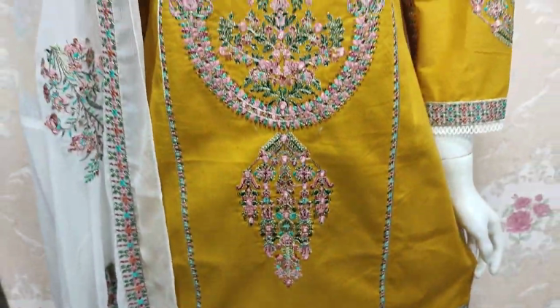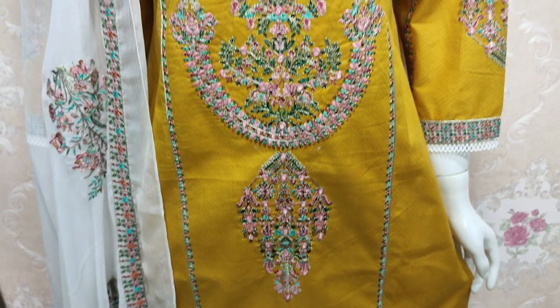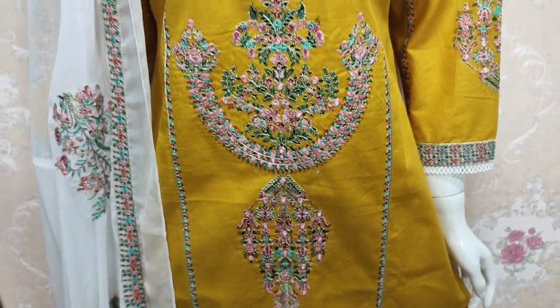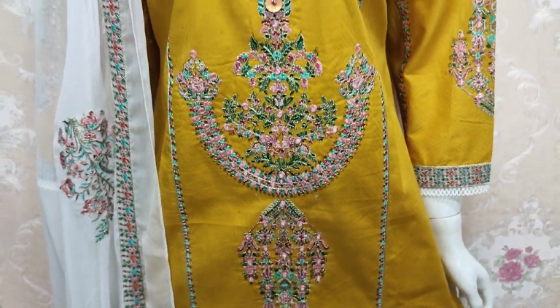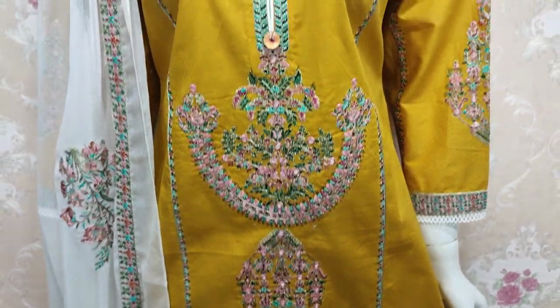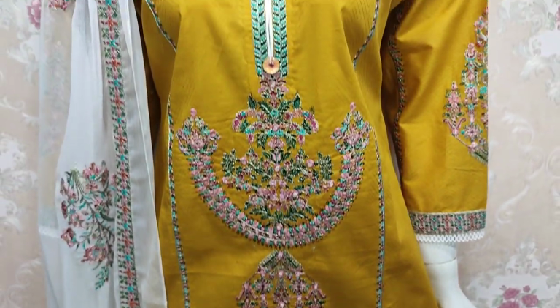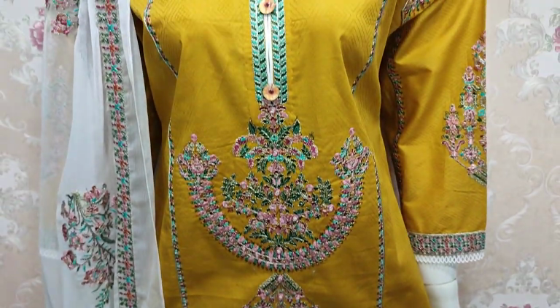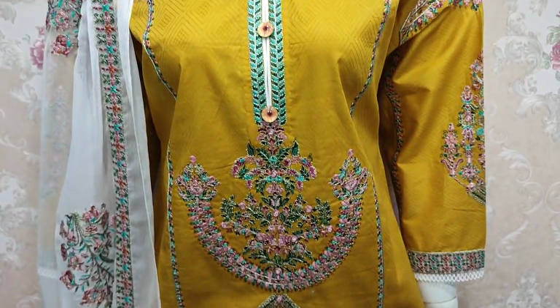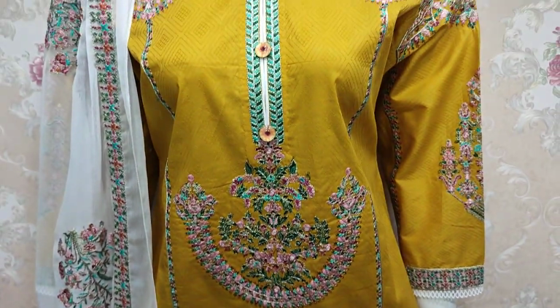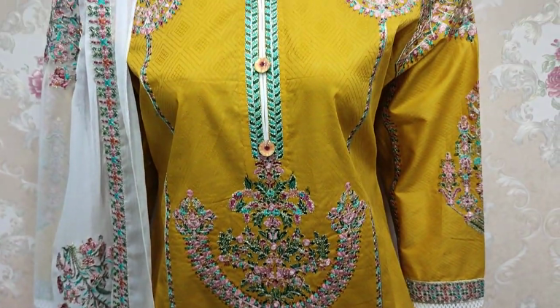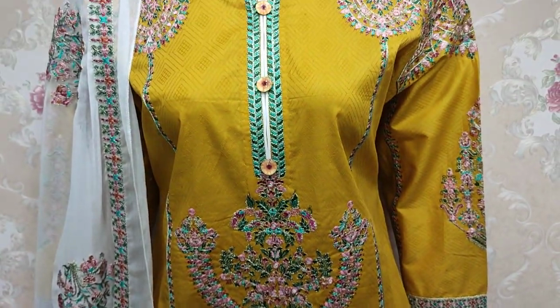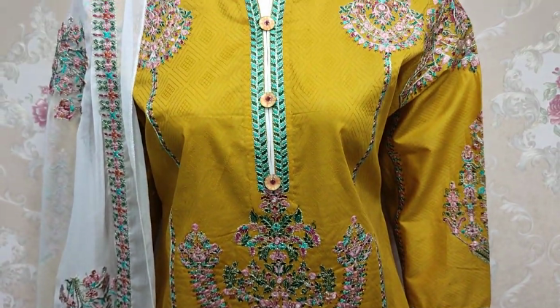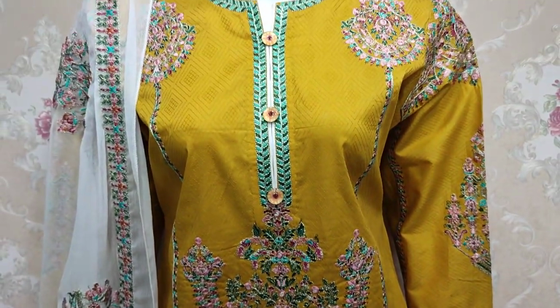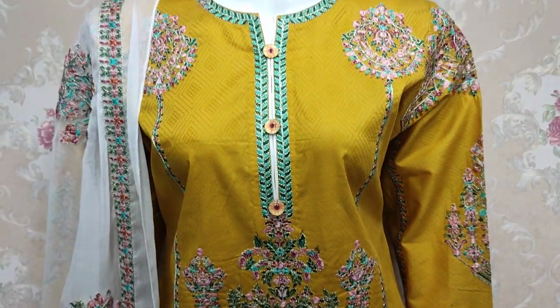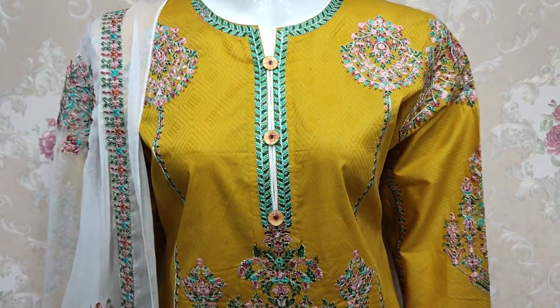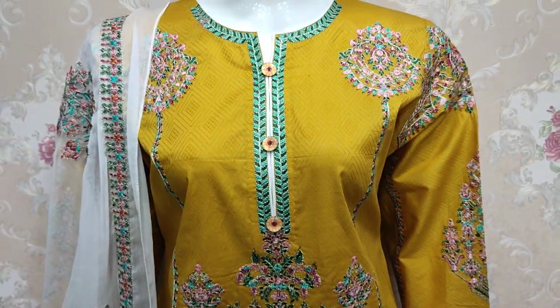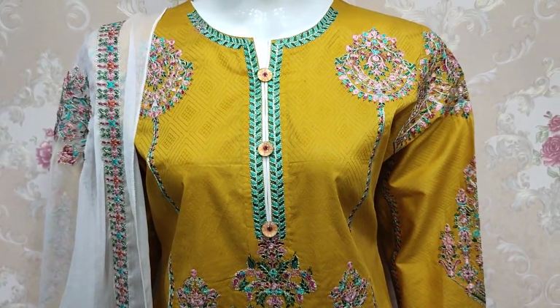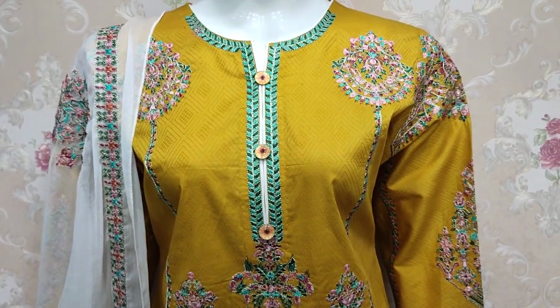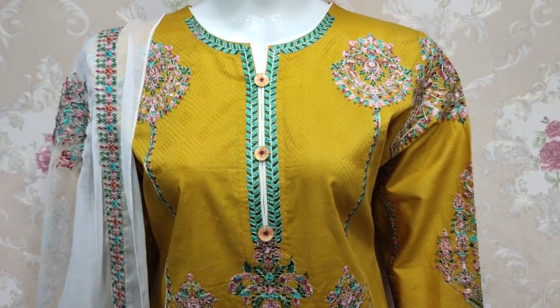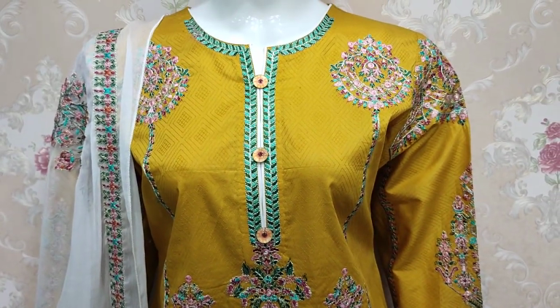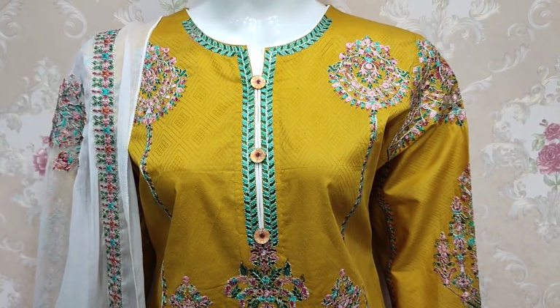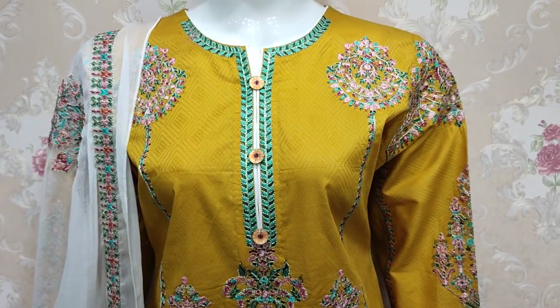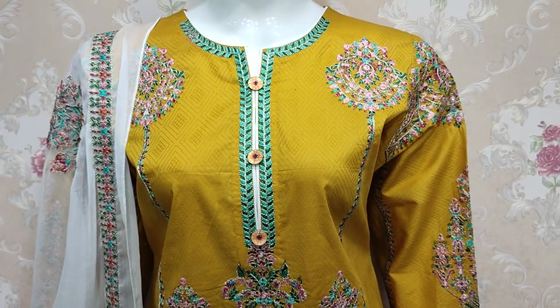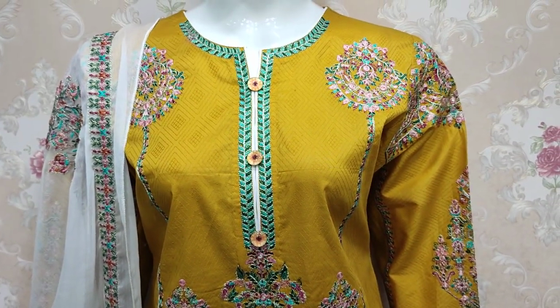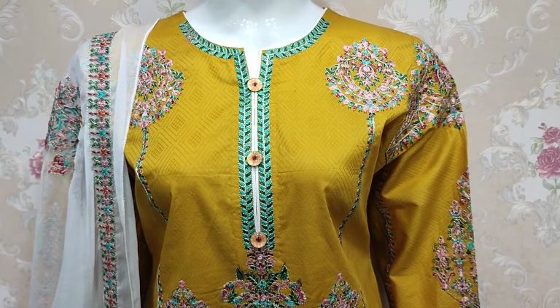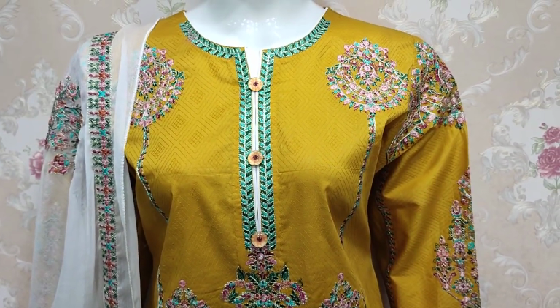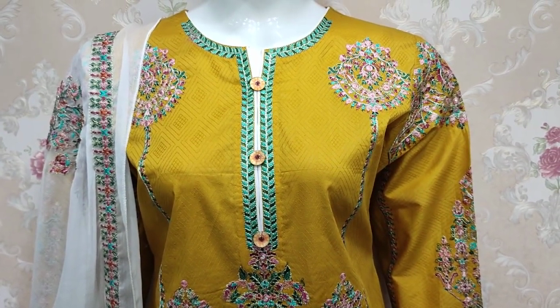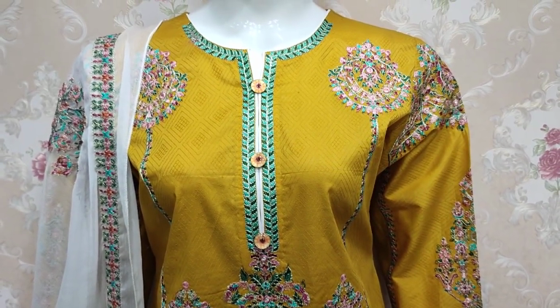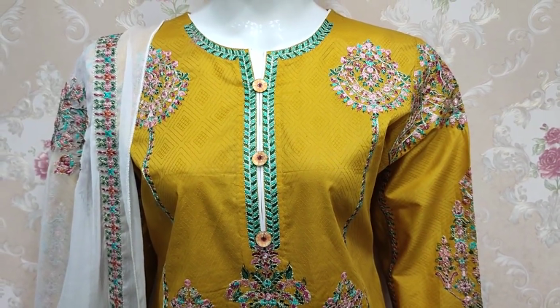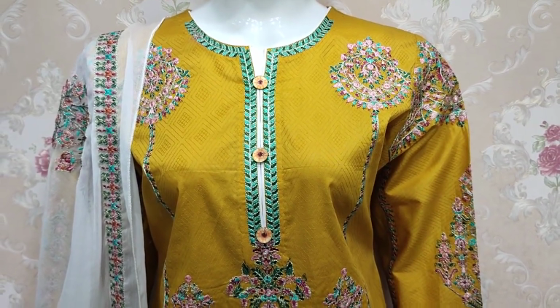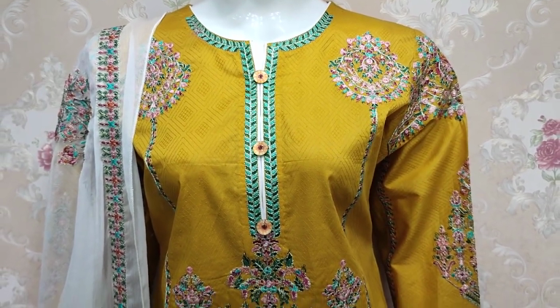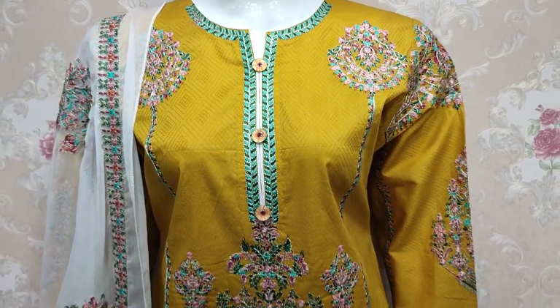Plain back with it. The stitching cost is 4500.